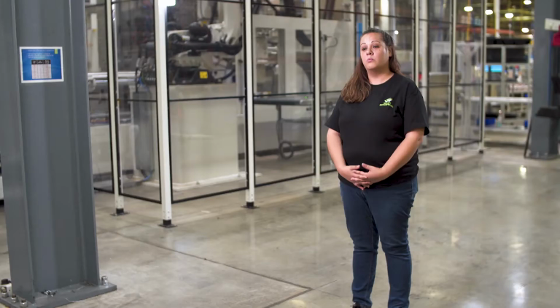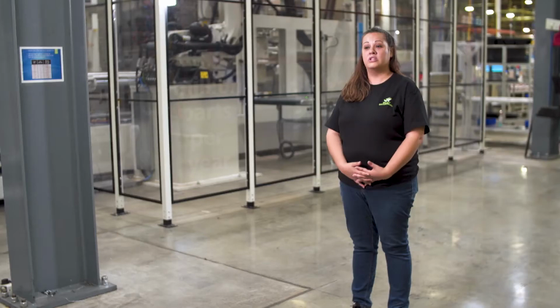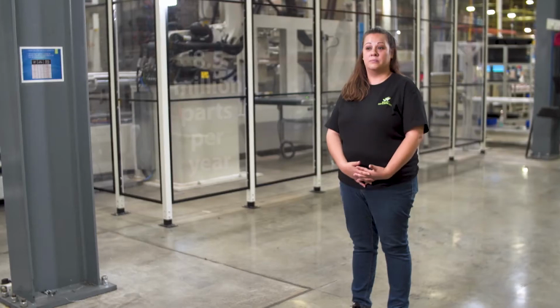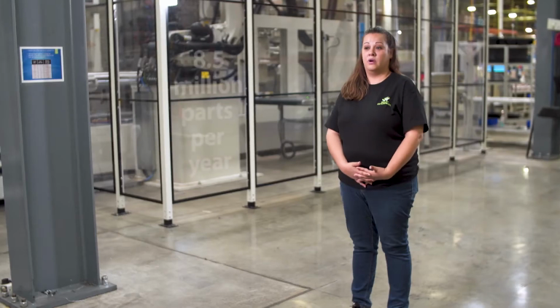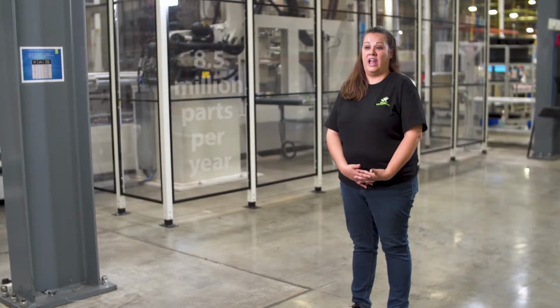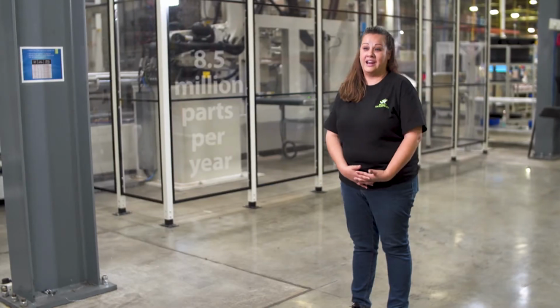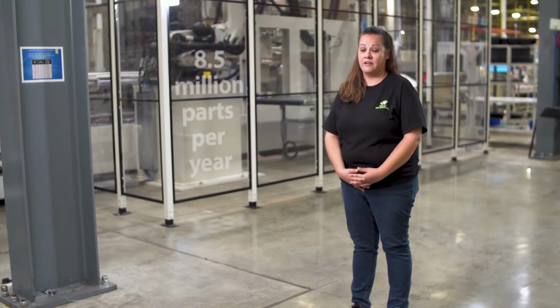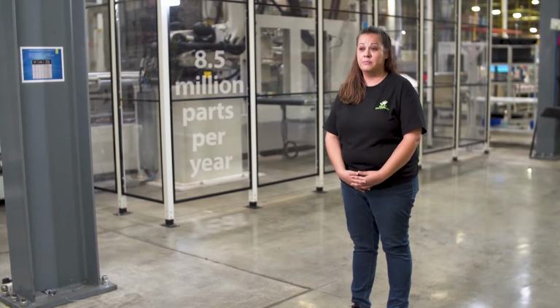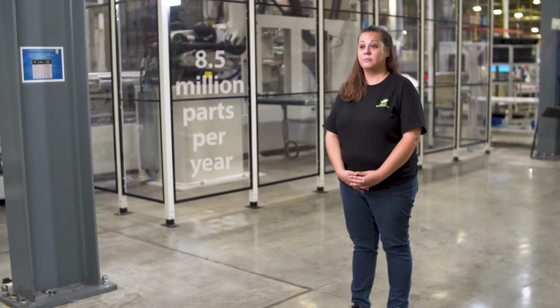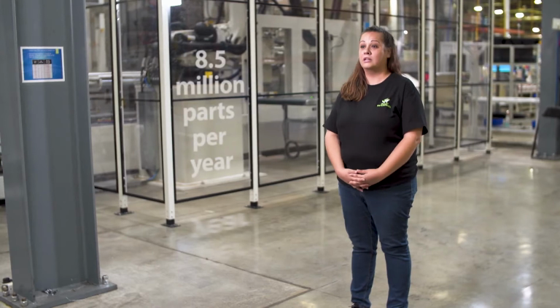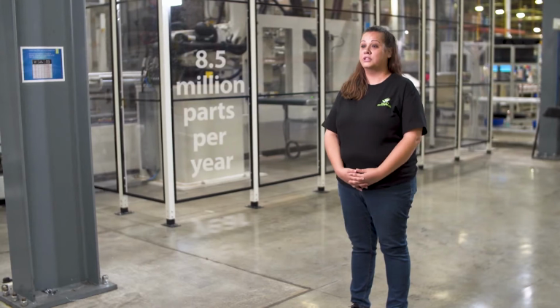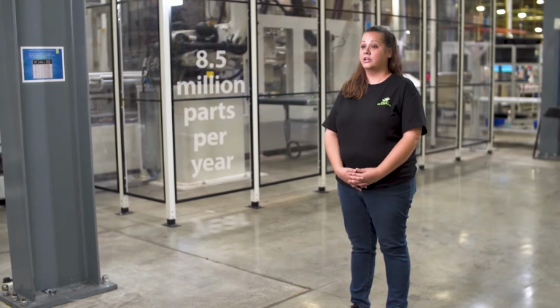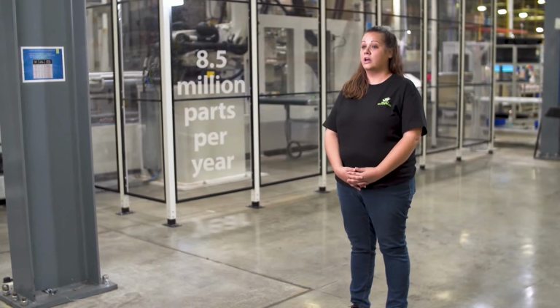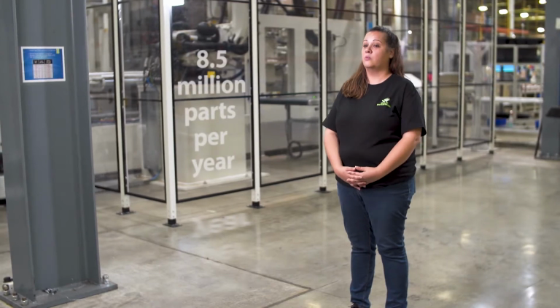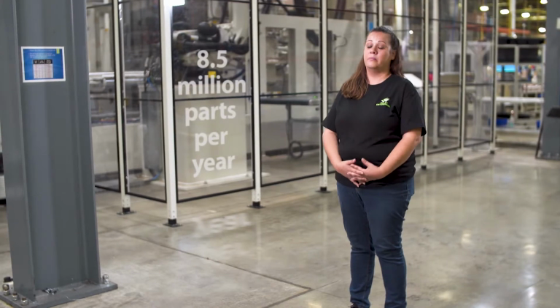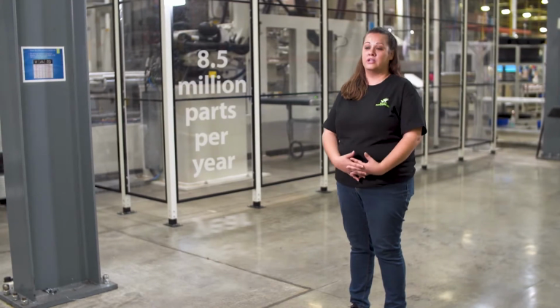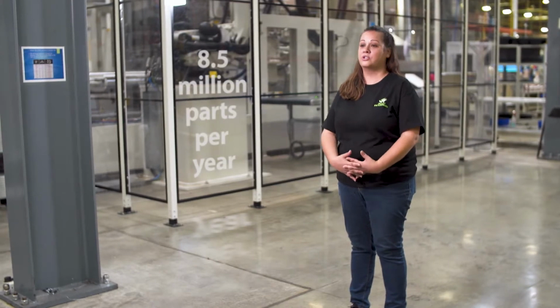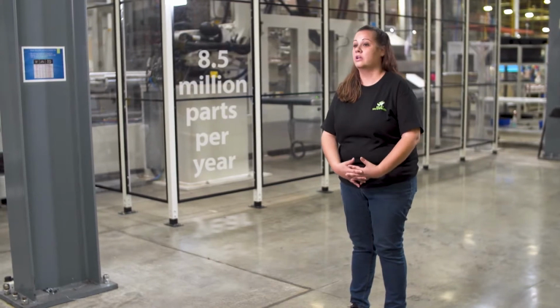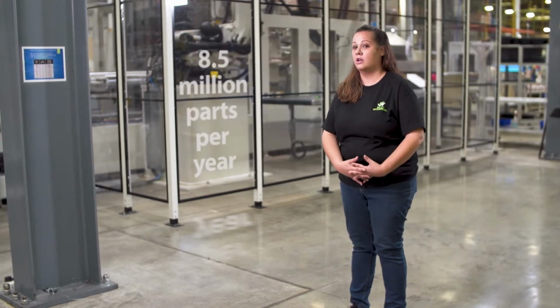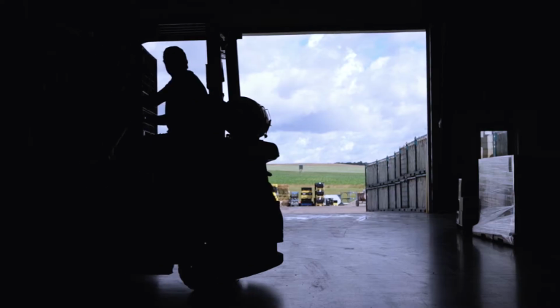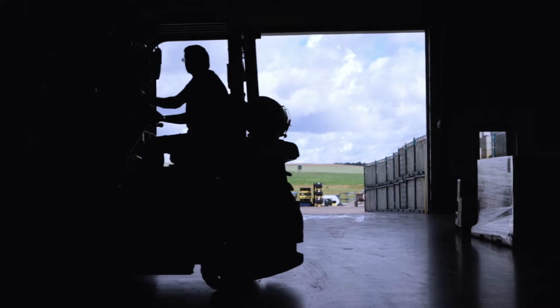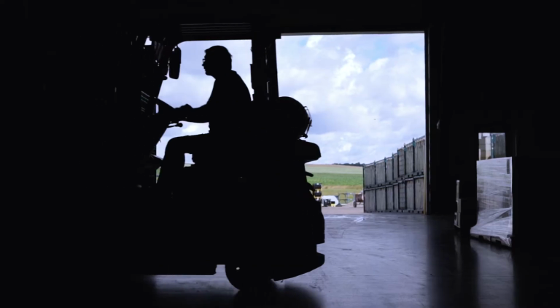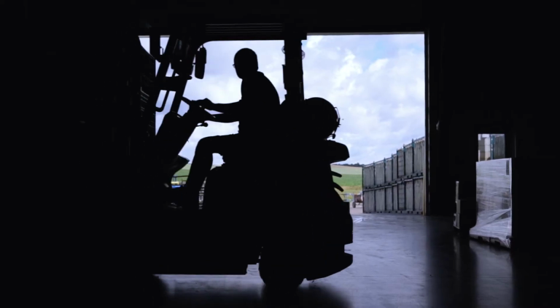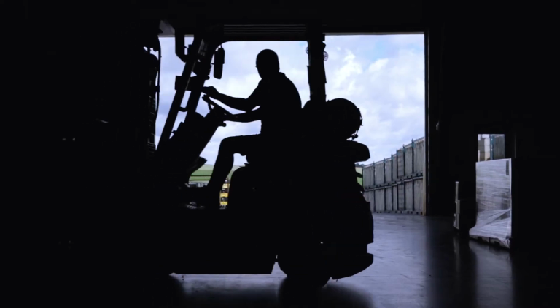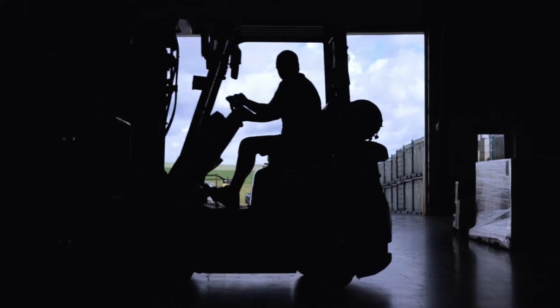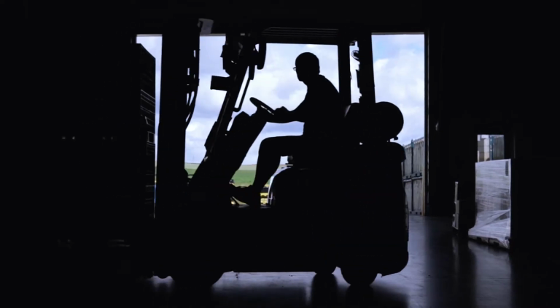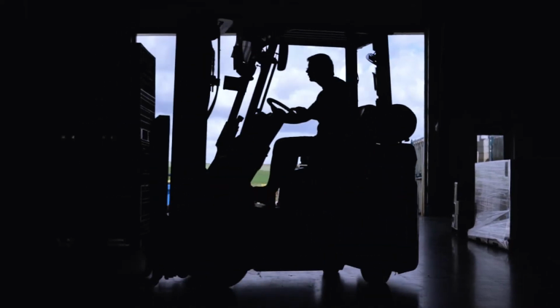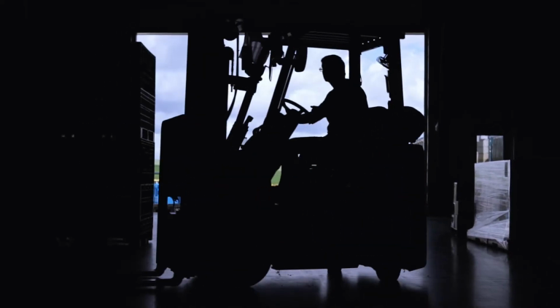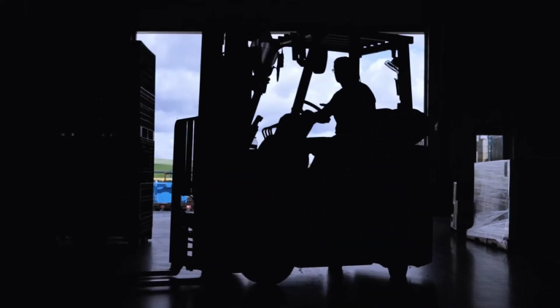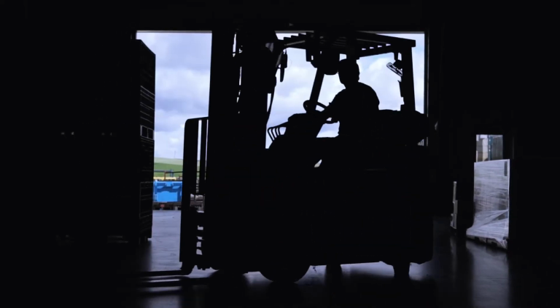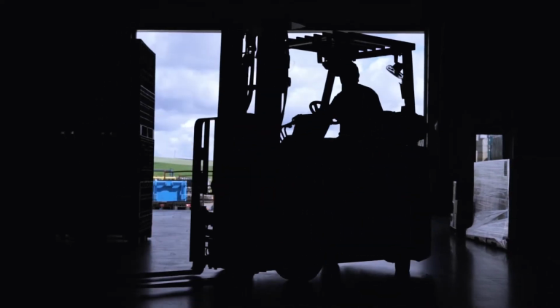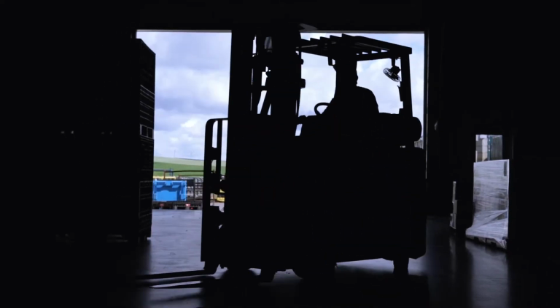We ship 8.5 million parts a year, and we make sure that every part that goes out the door has the best quality possible.